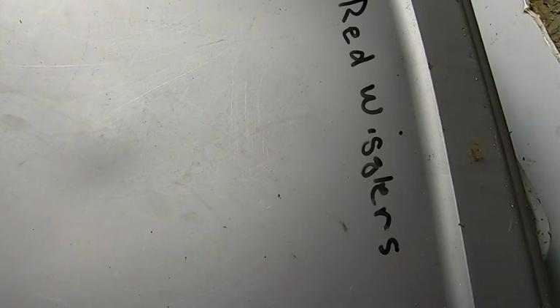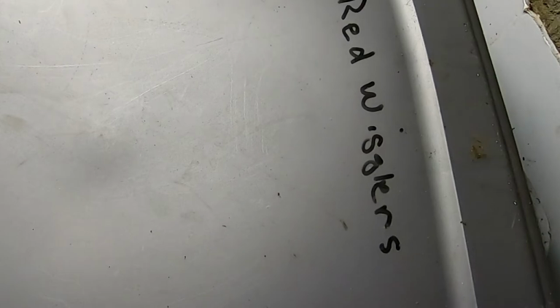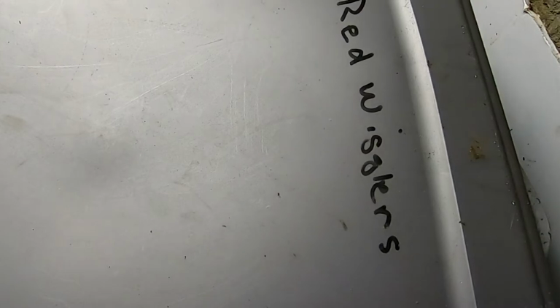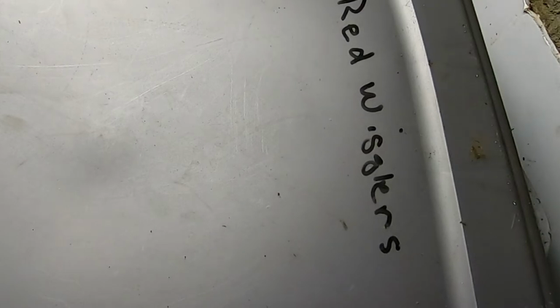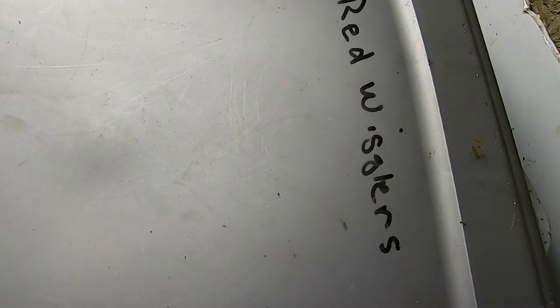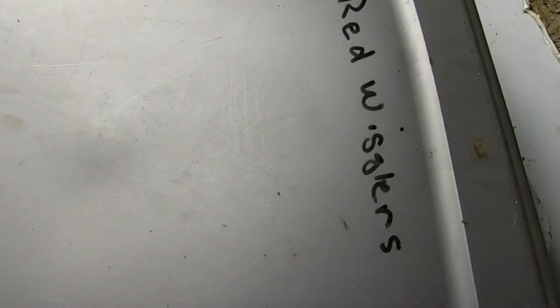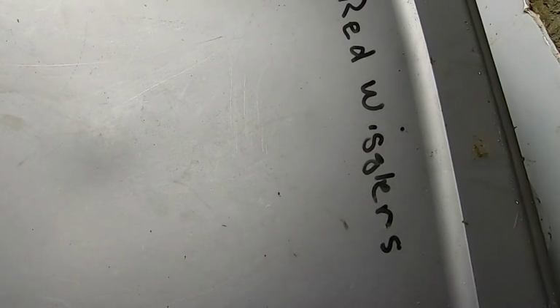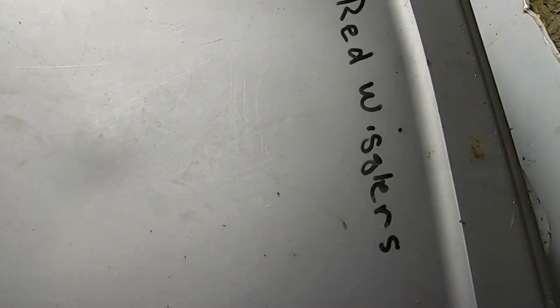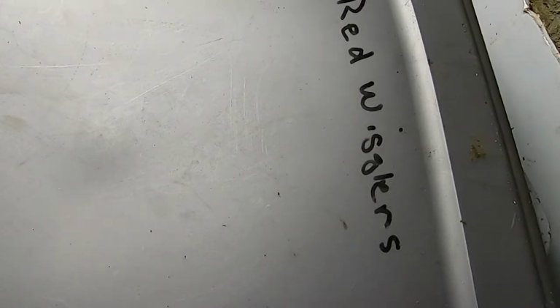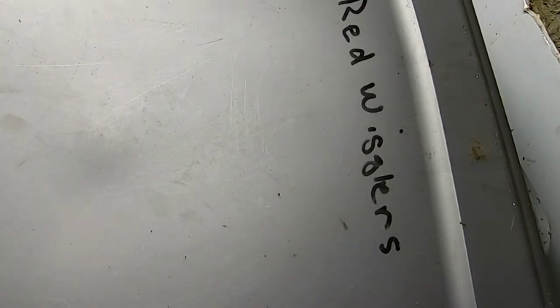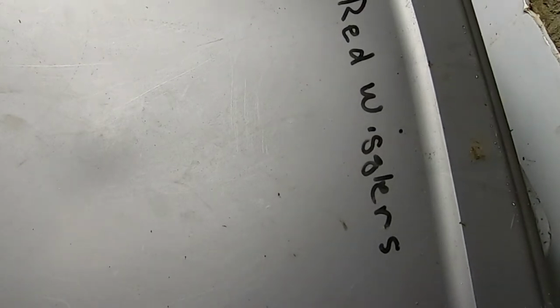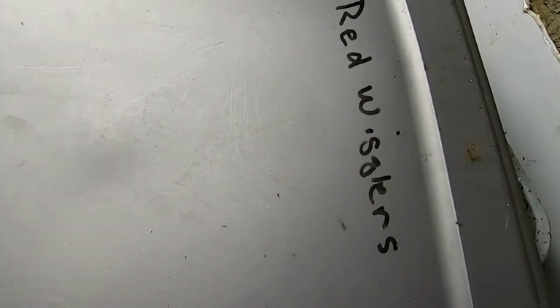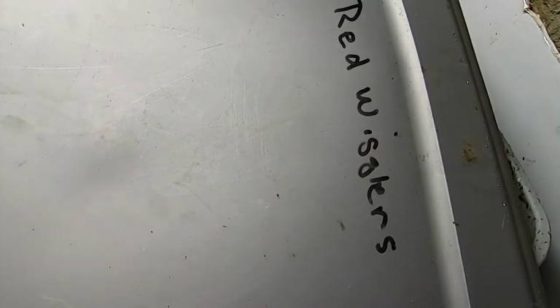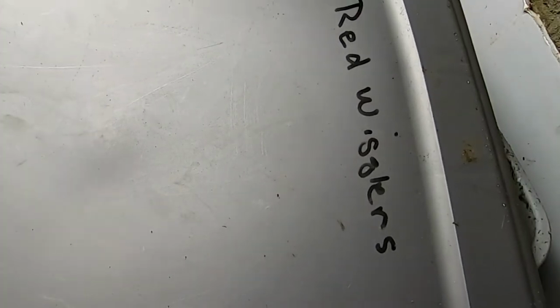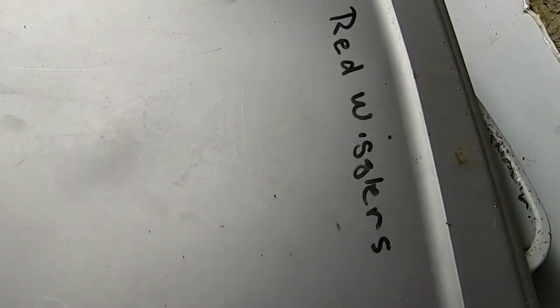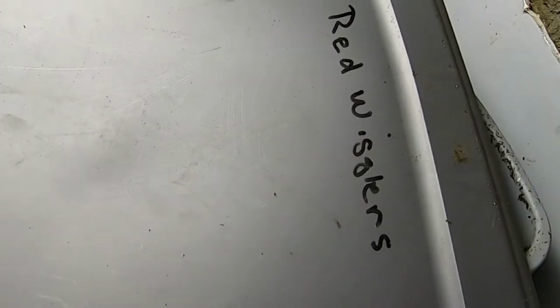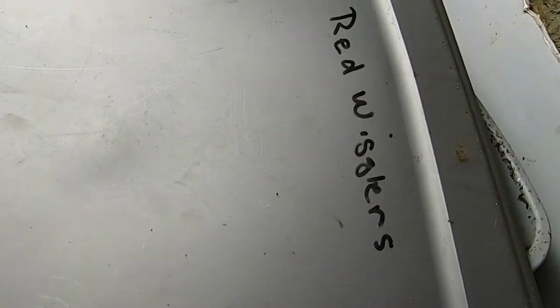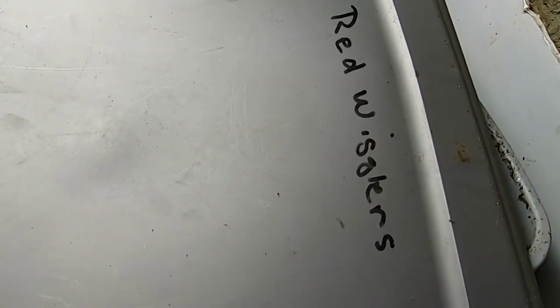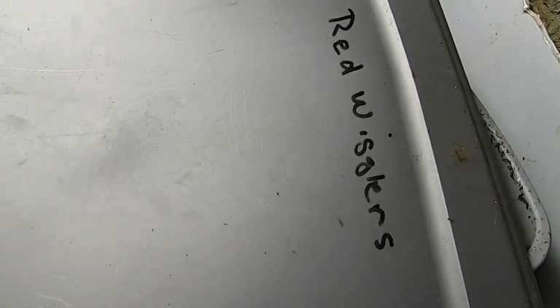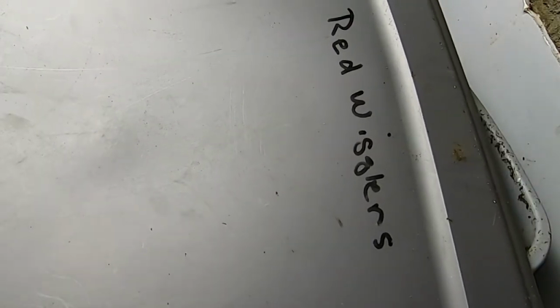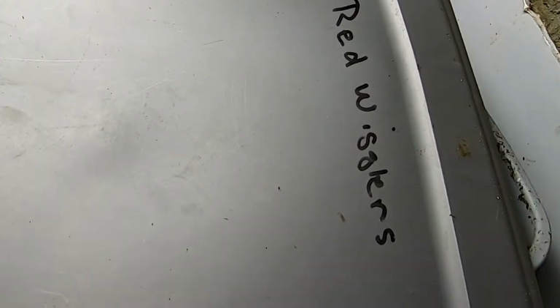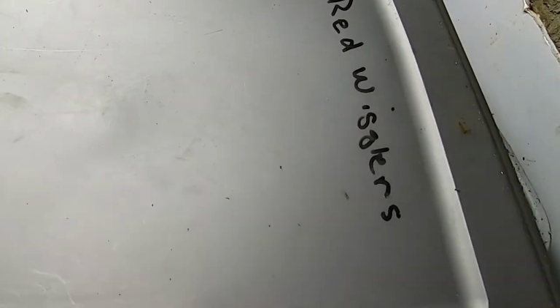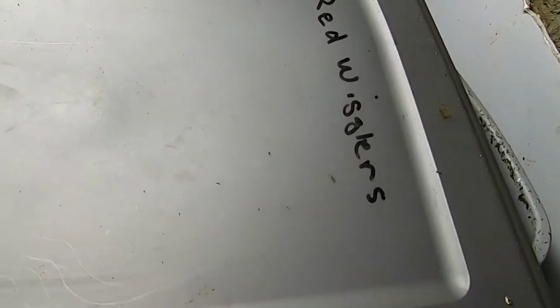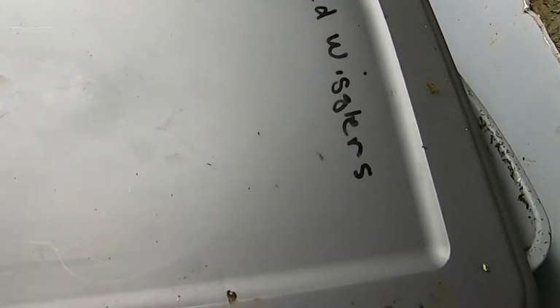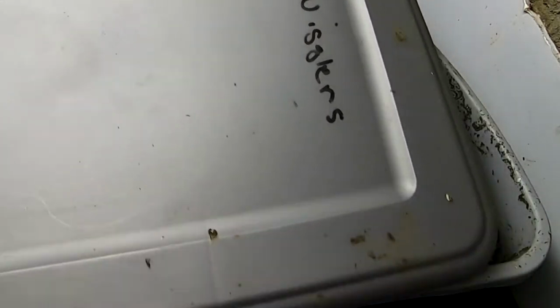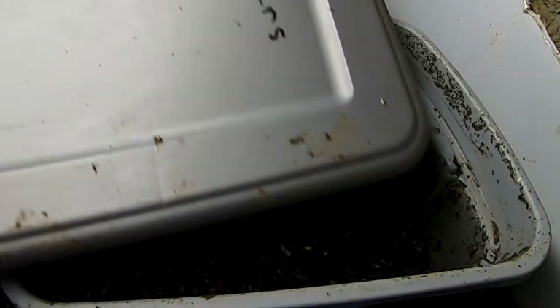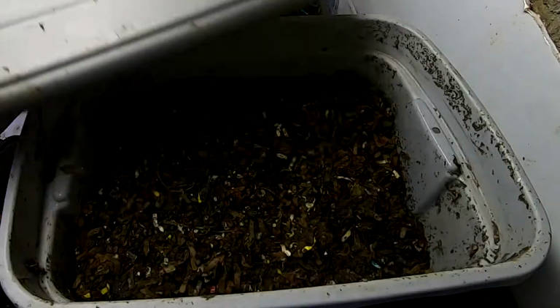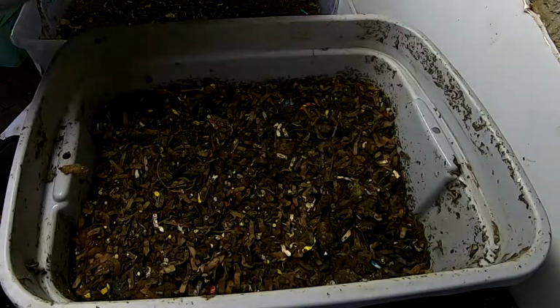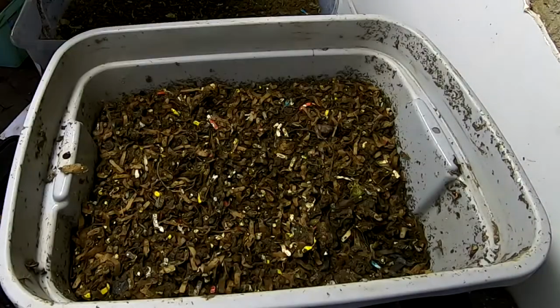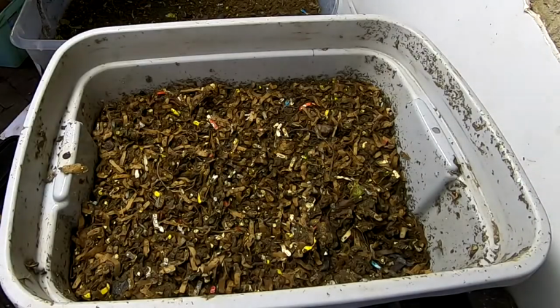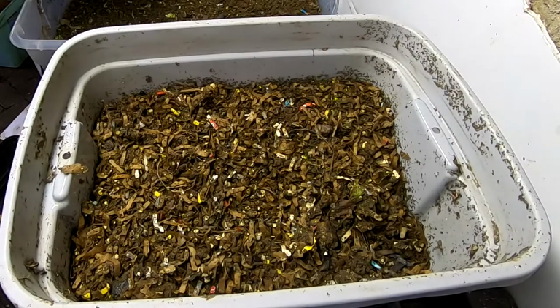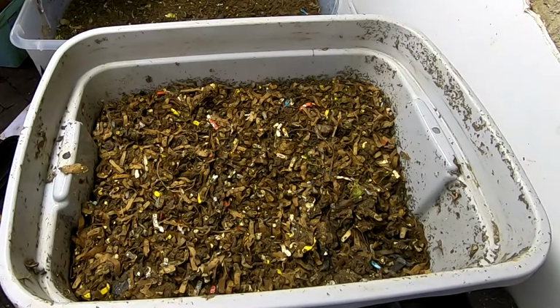Hey guys, it's Anne over at Plant Obsessed, and today we're going to take a look in on the Red Wiggler Only Bins.